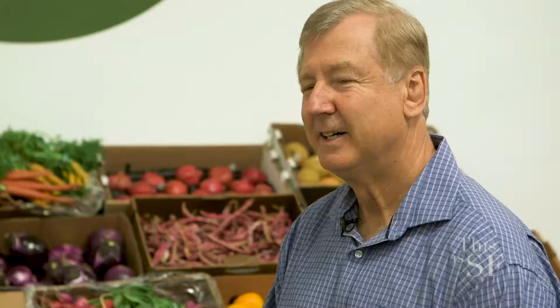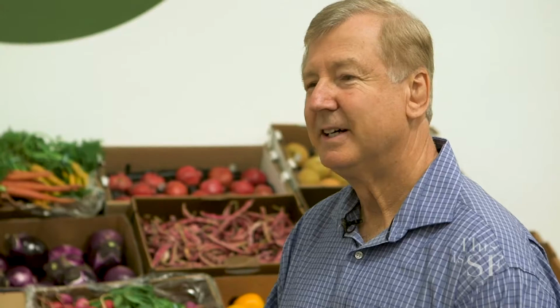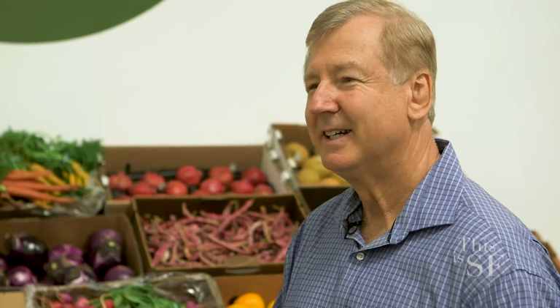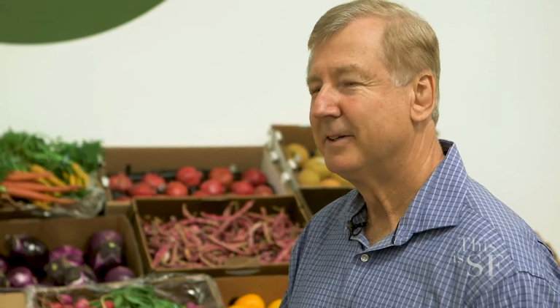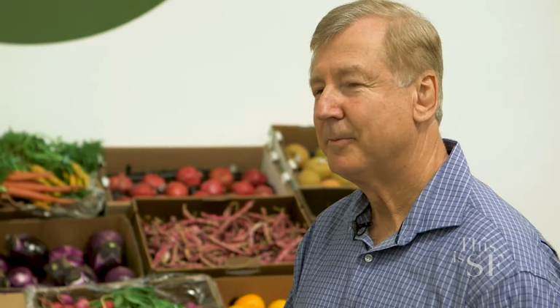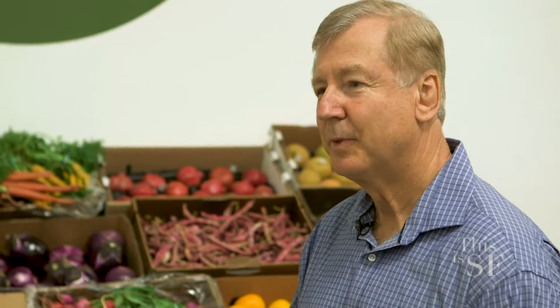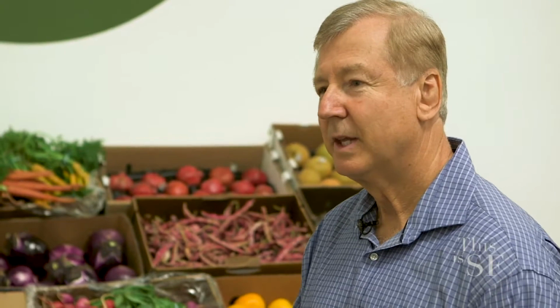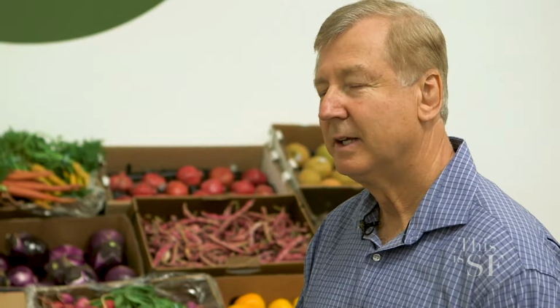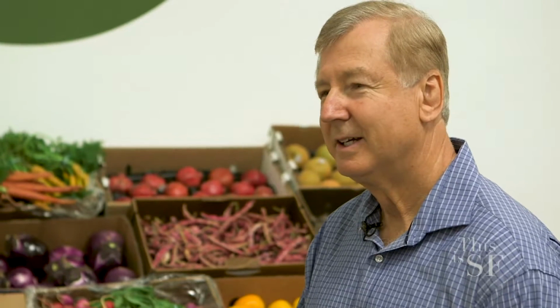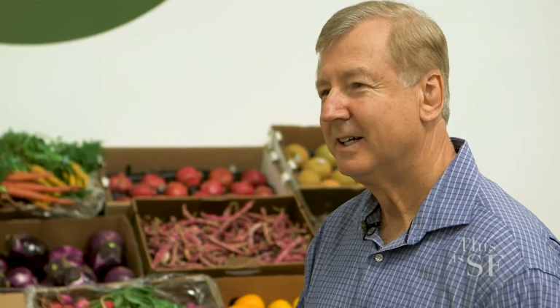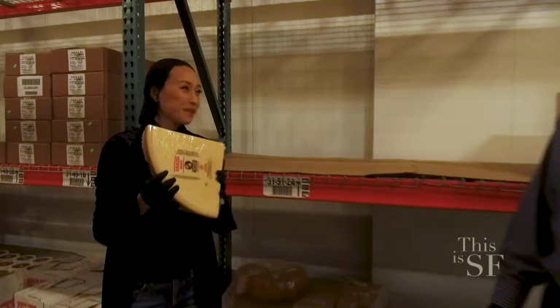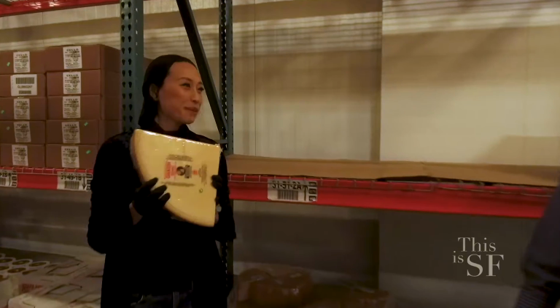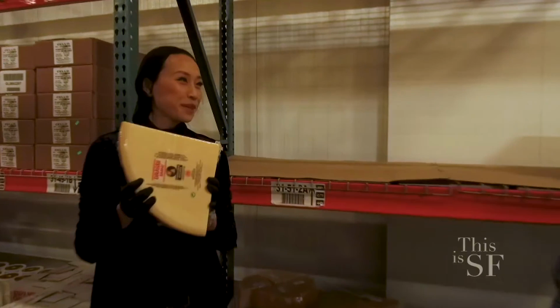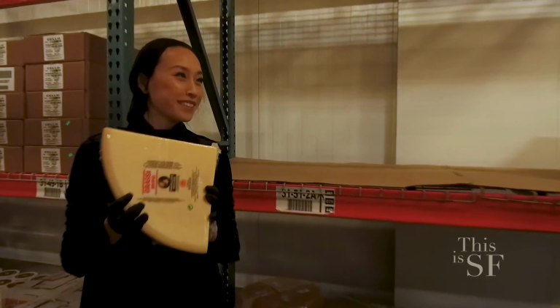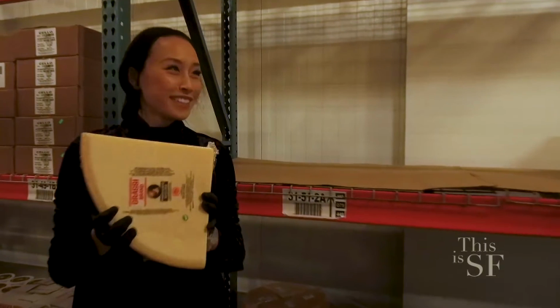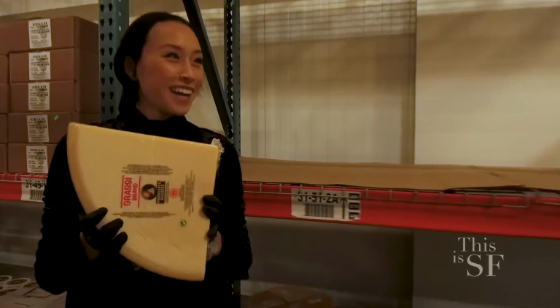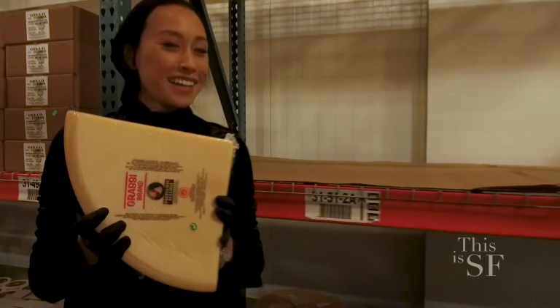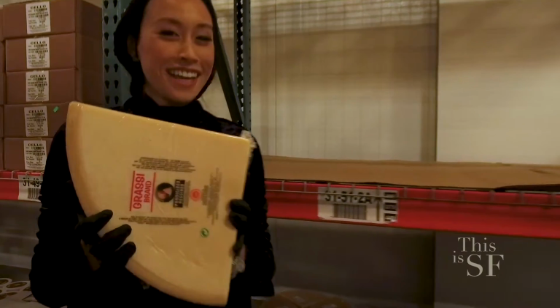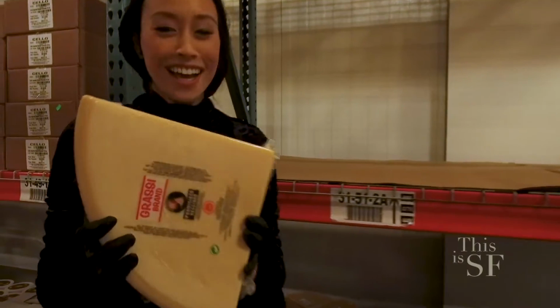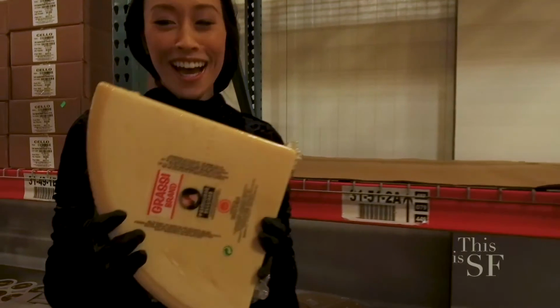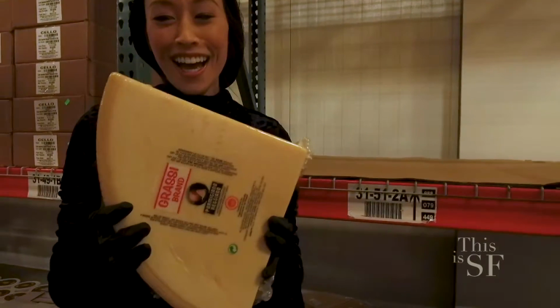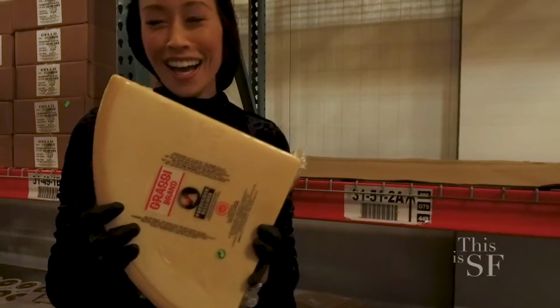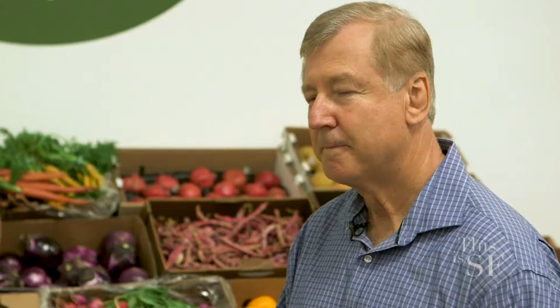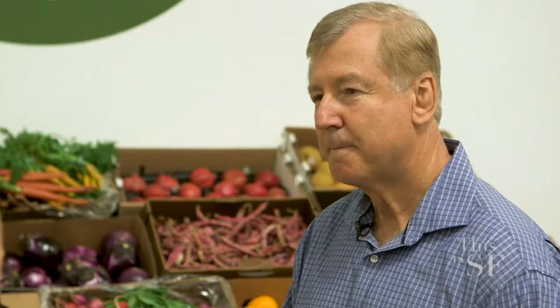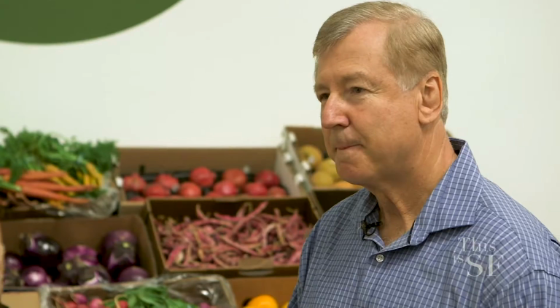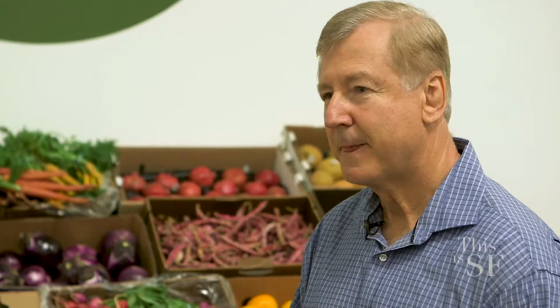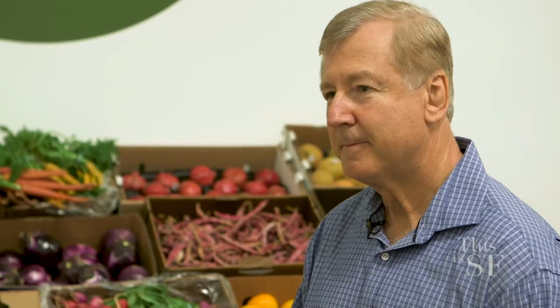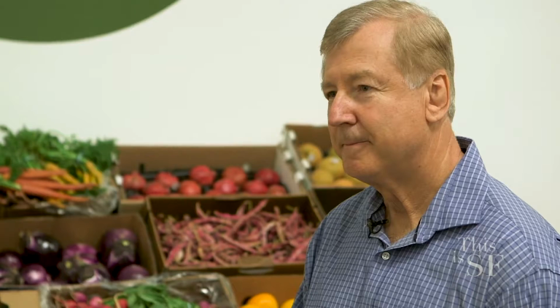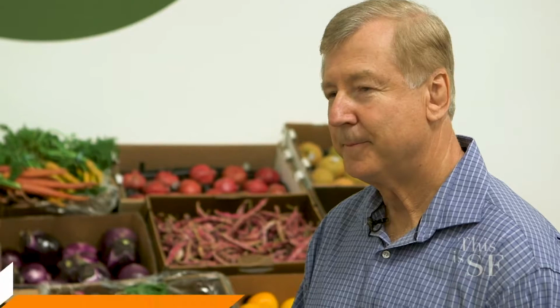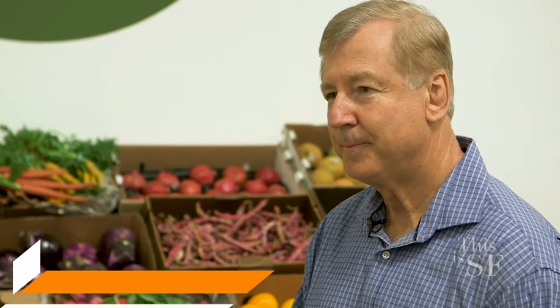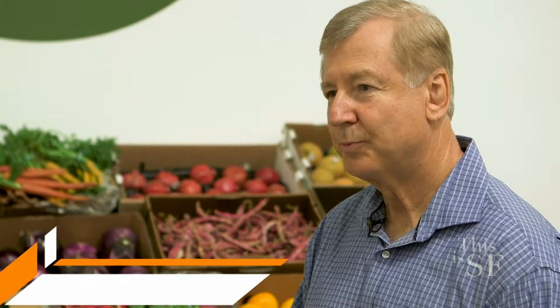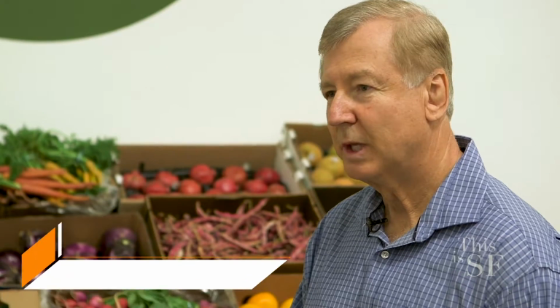Besides produce, I noticed you also have cheese, spices, and other specialty goods. Tell me about those.